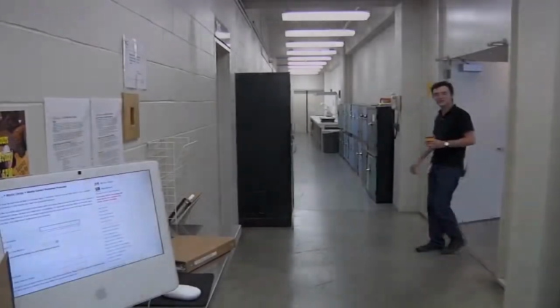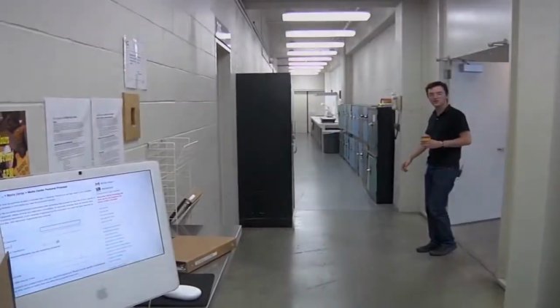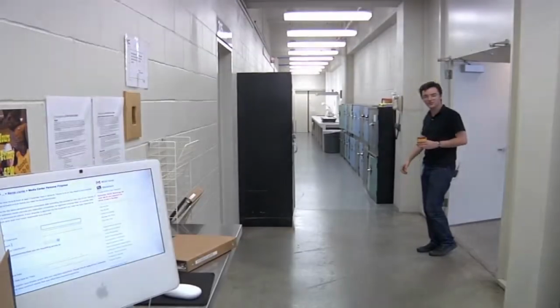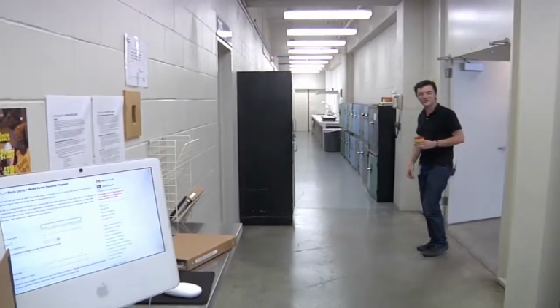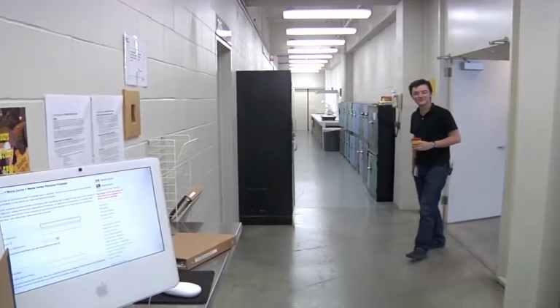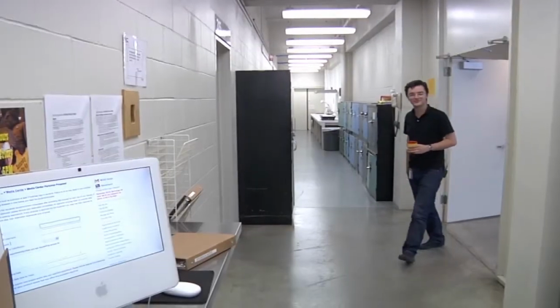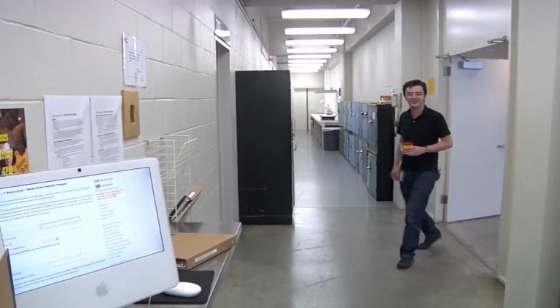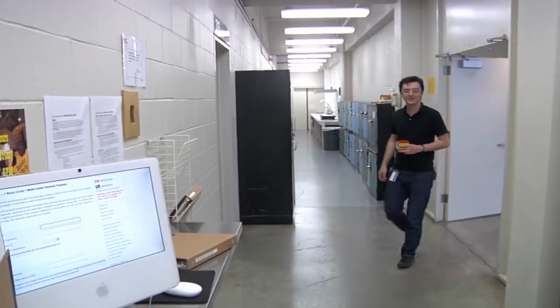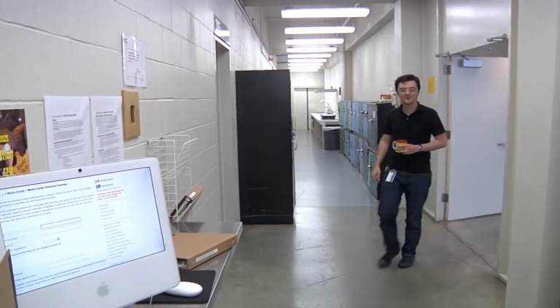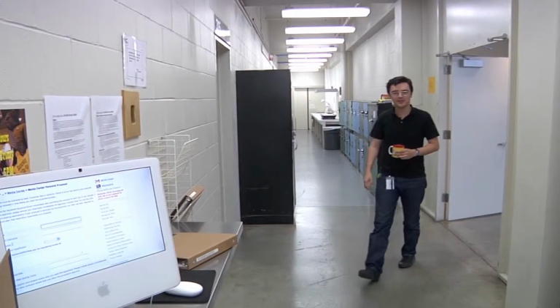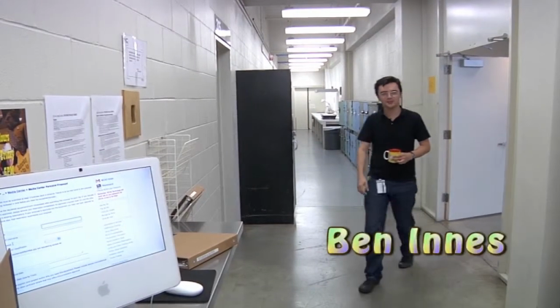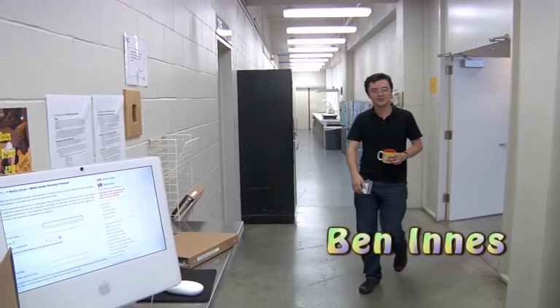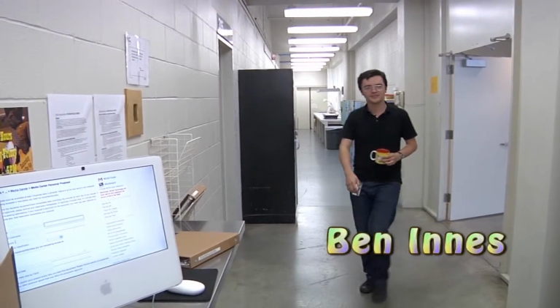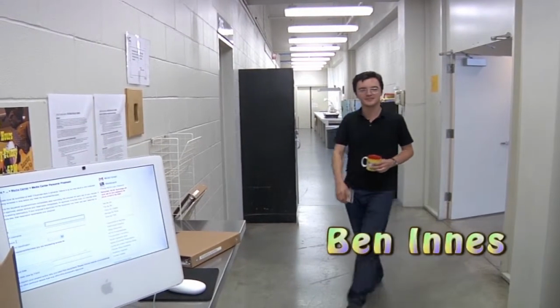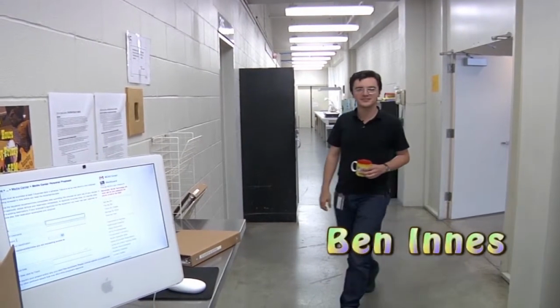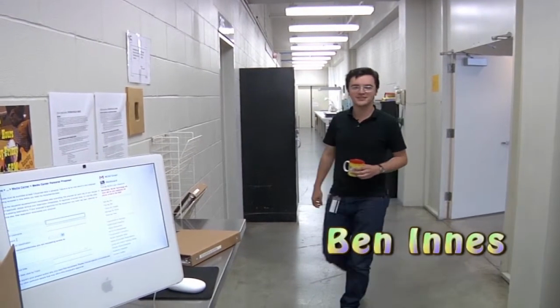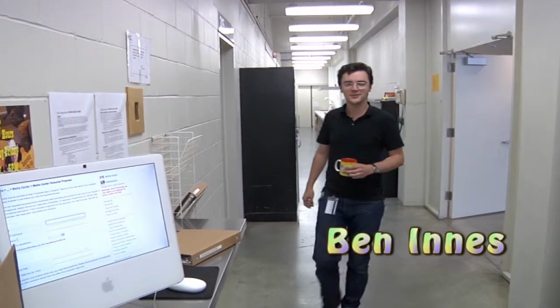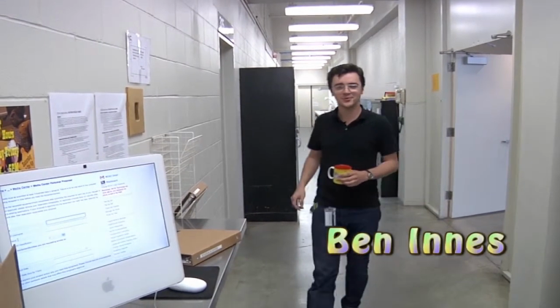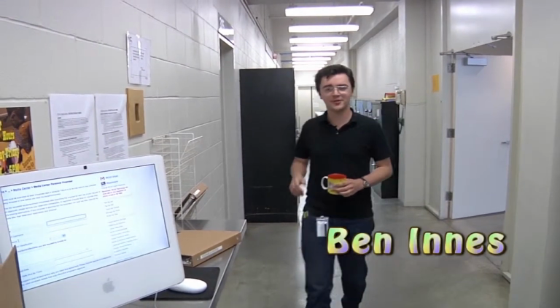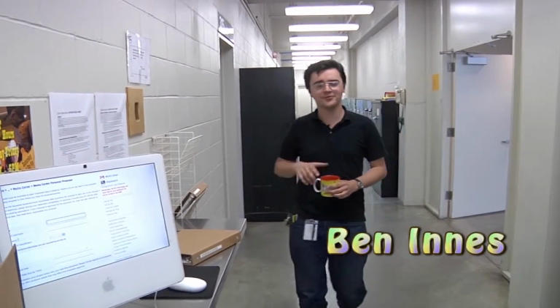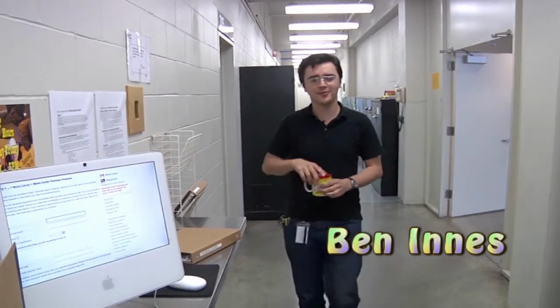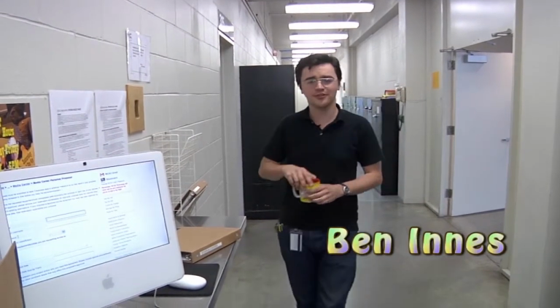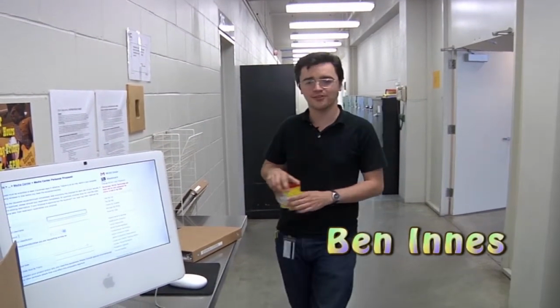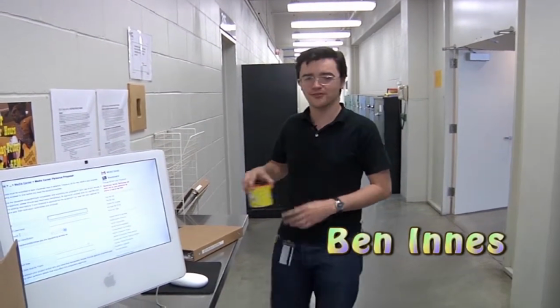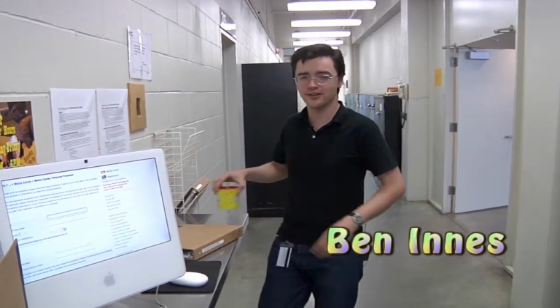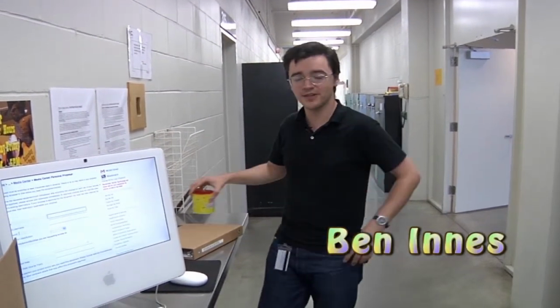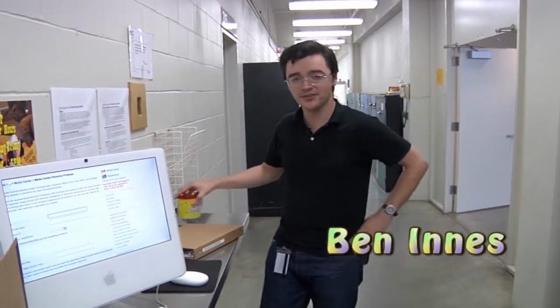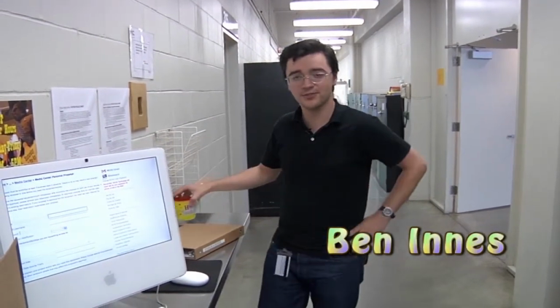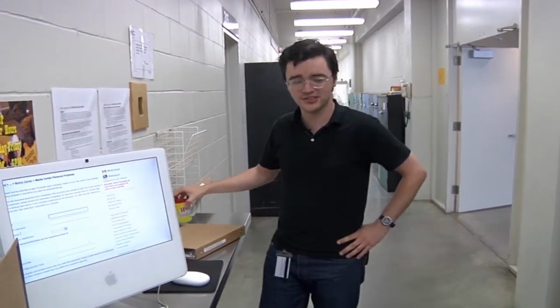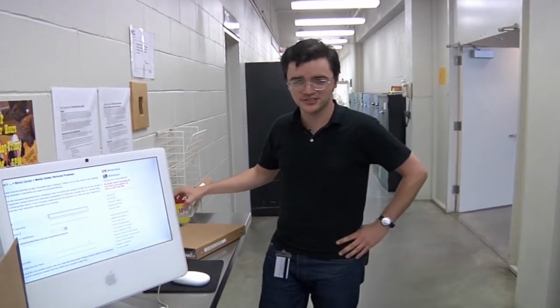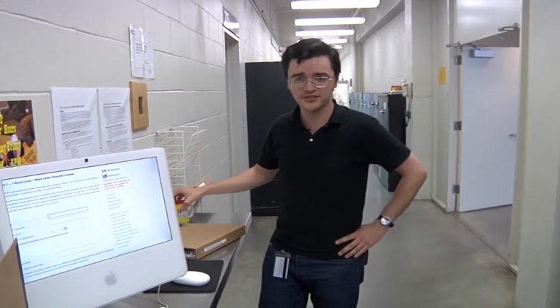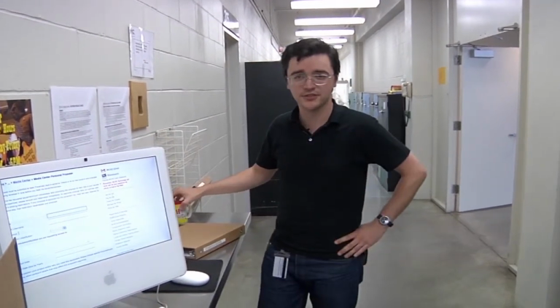Hello. My name is Ben. I'm here to walk you through the process of using MCAT's production studios.